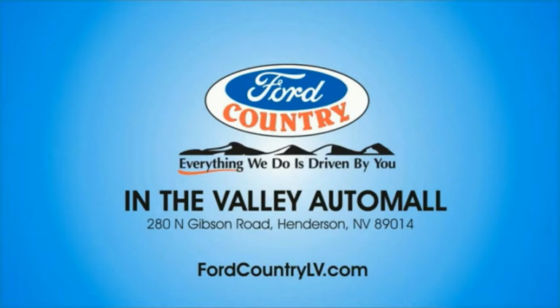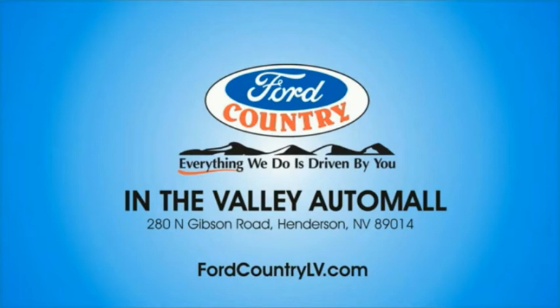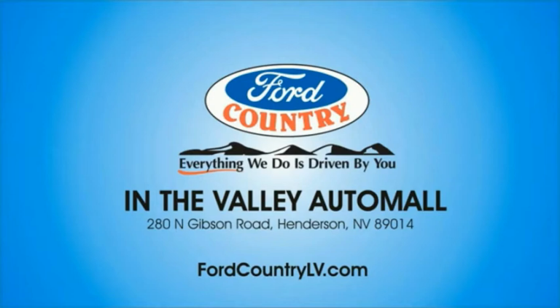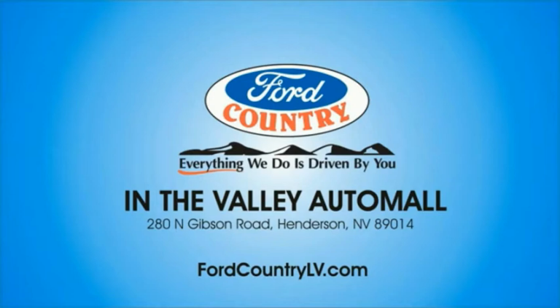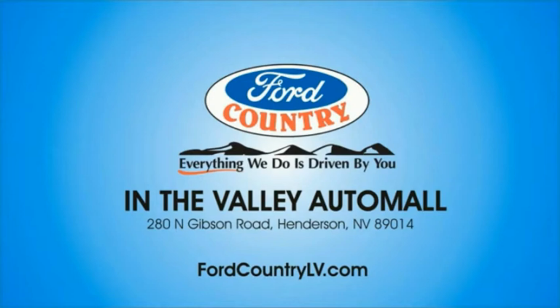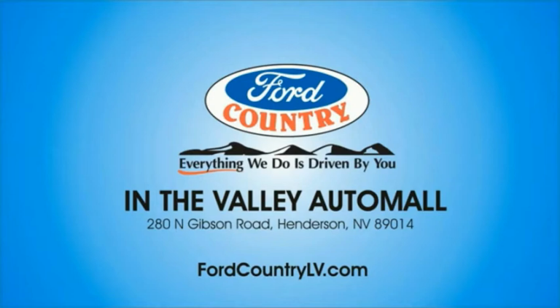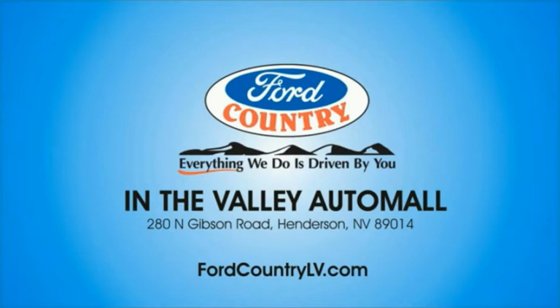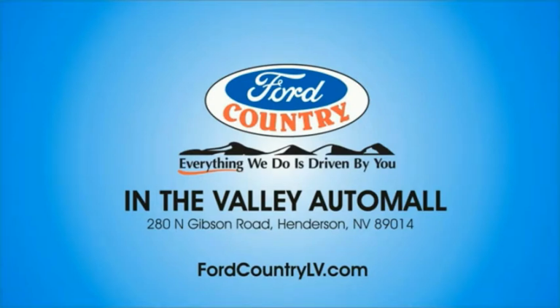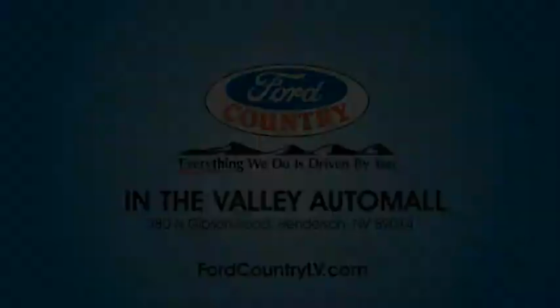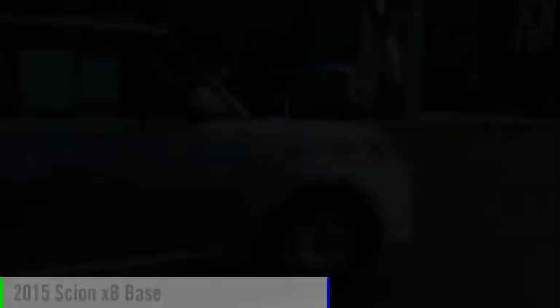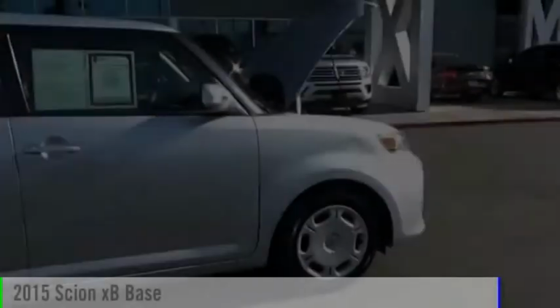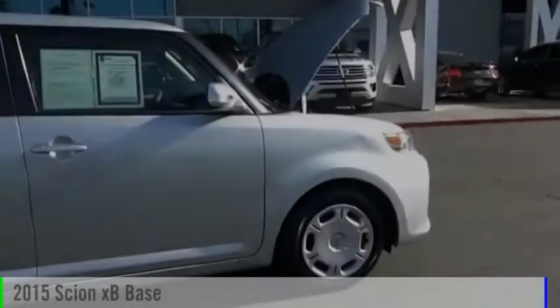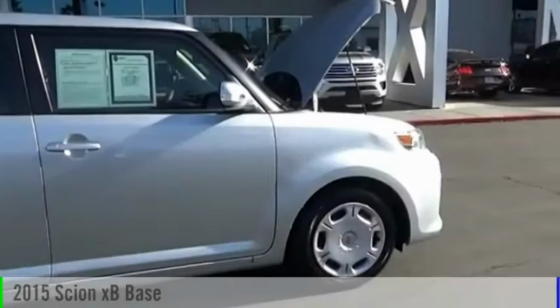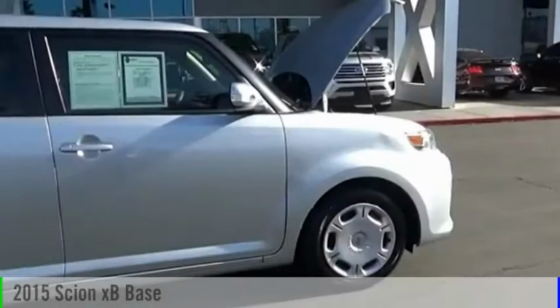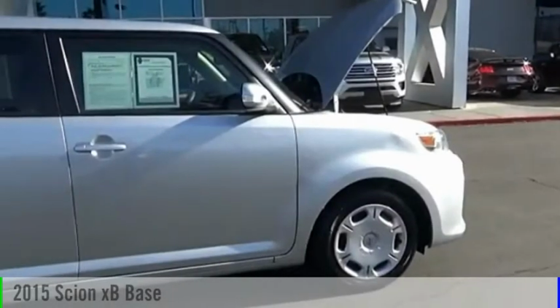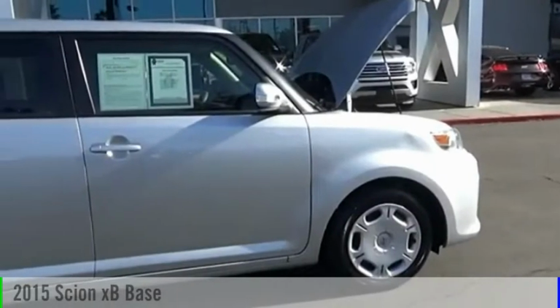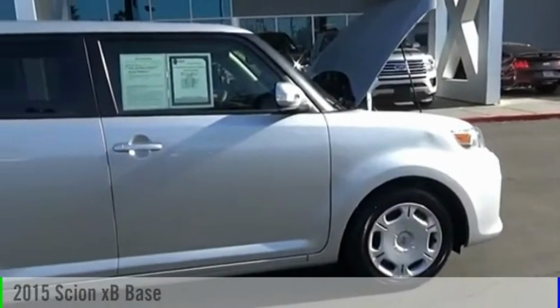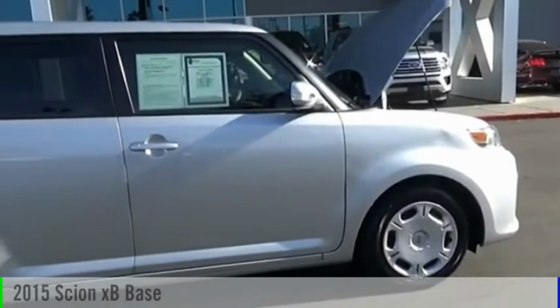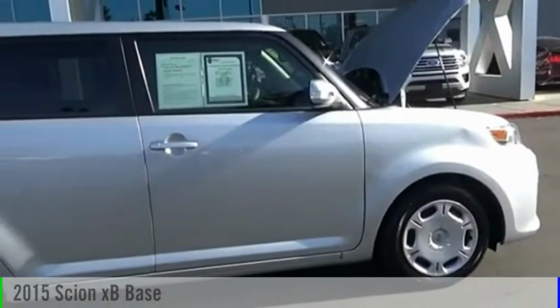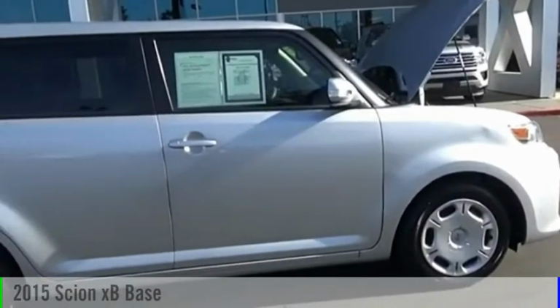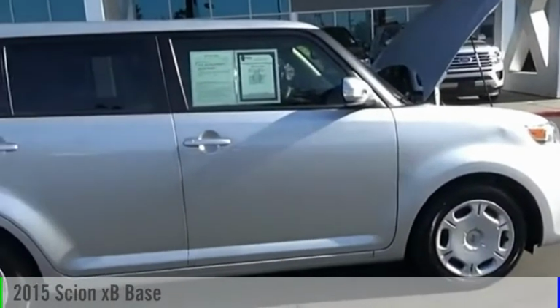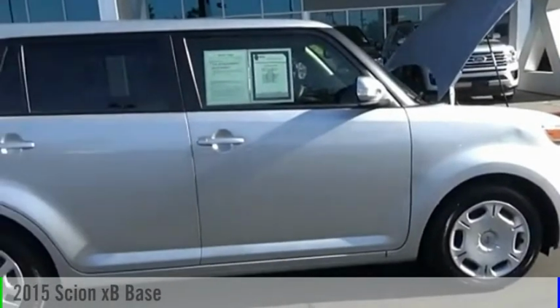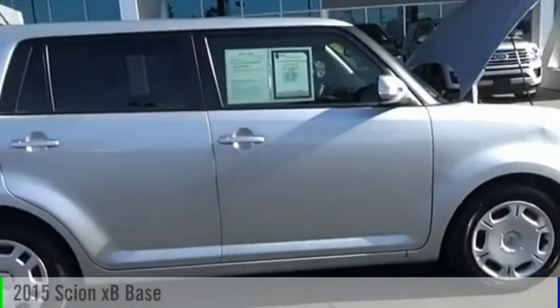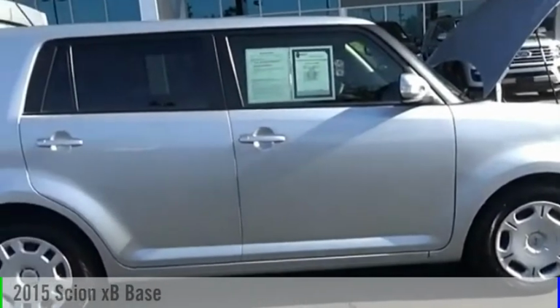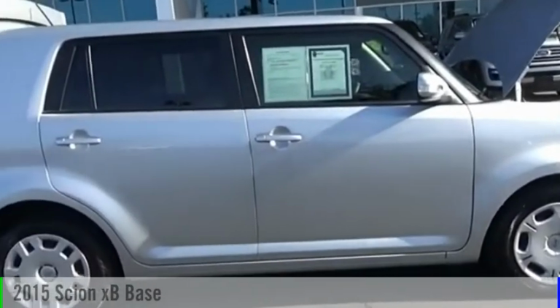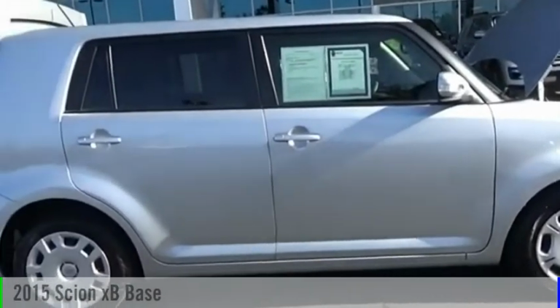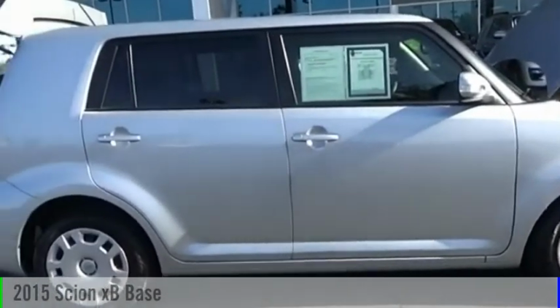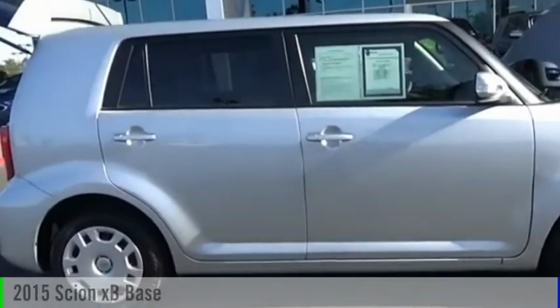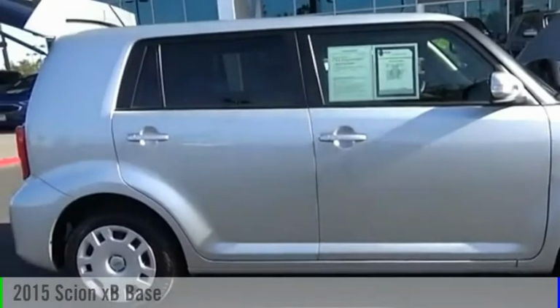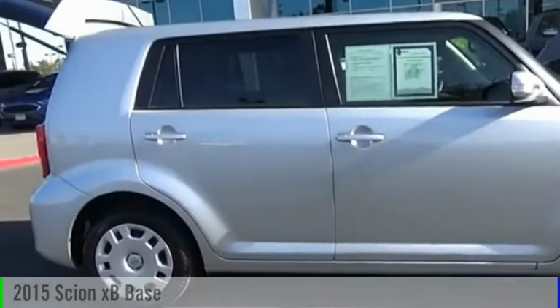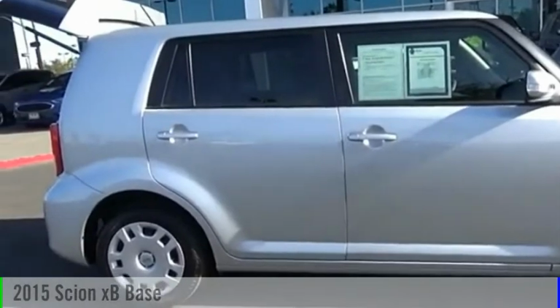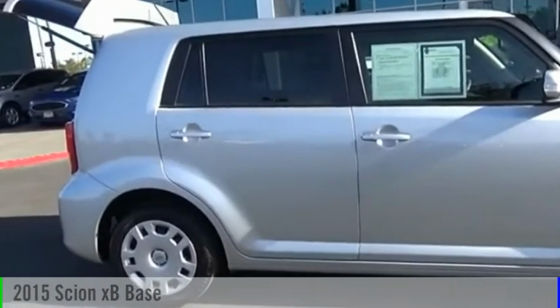Visit Valley Auto Mall today. Stop by and take a look at the 2015 XB.